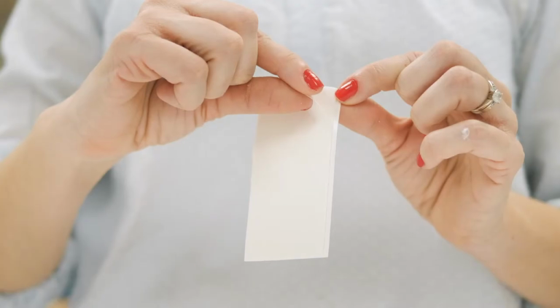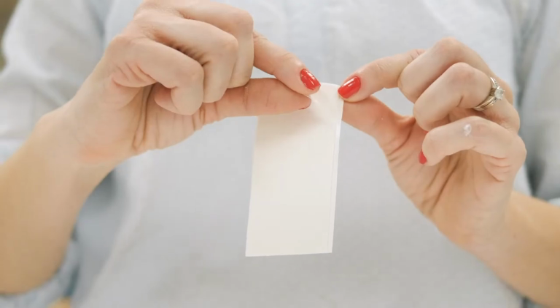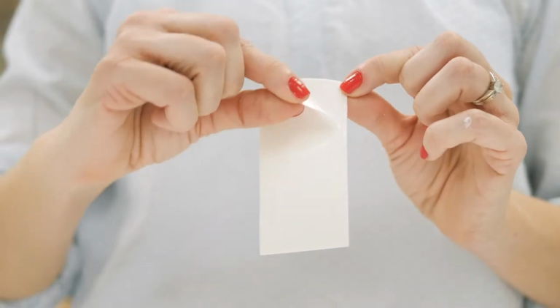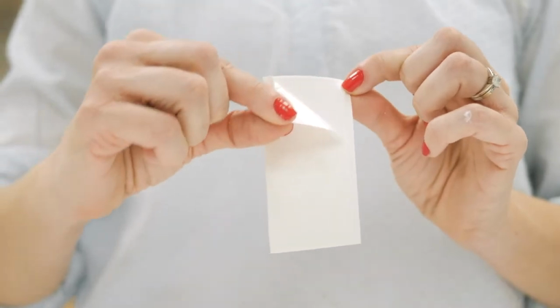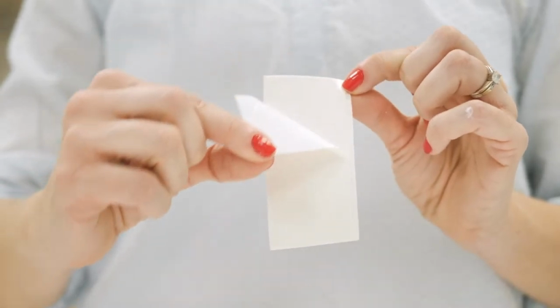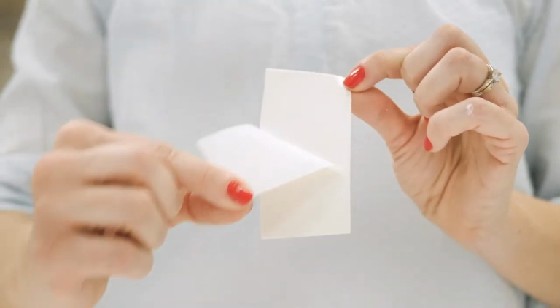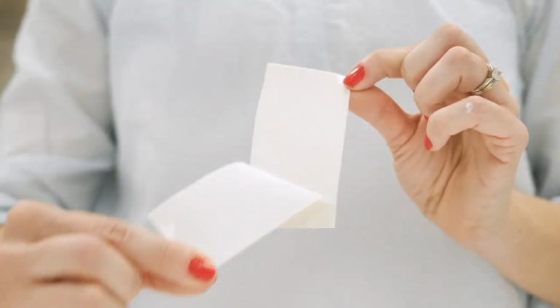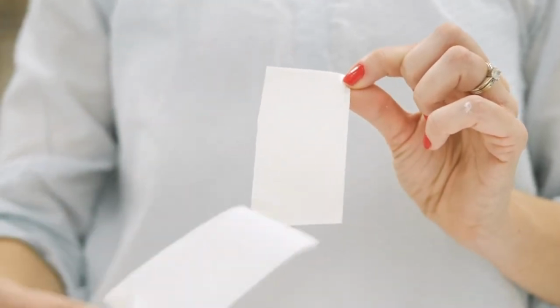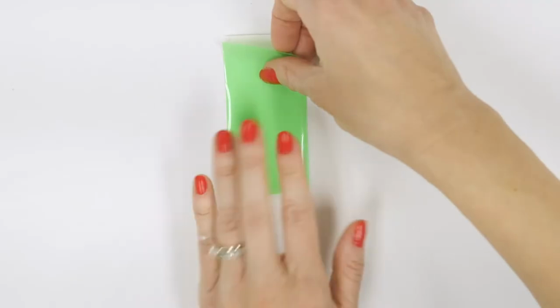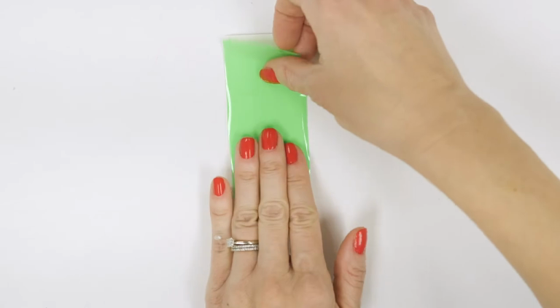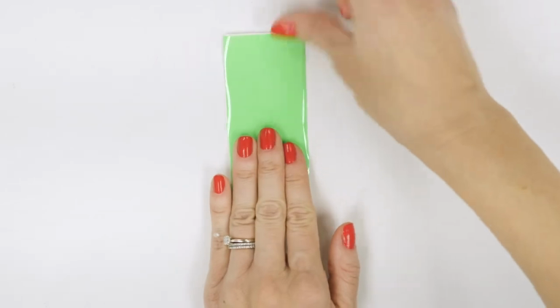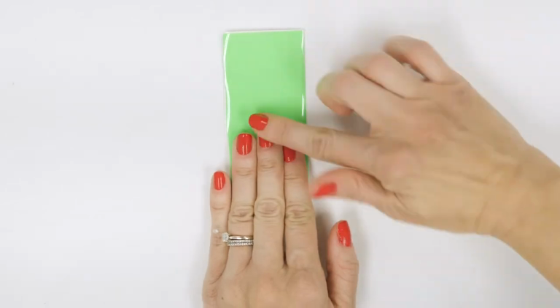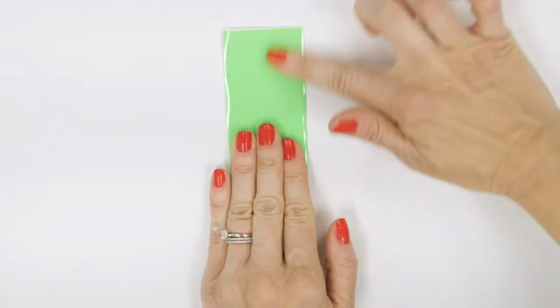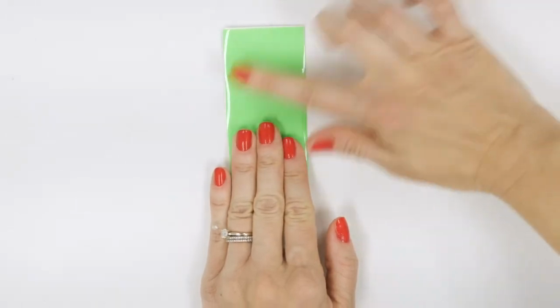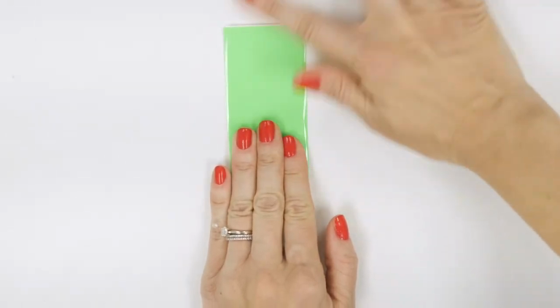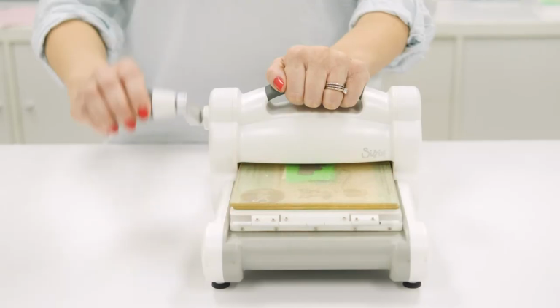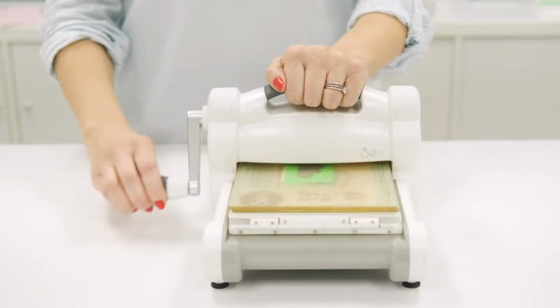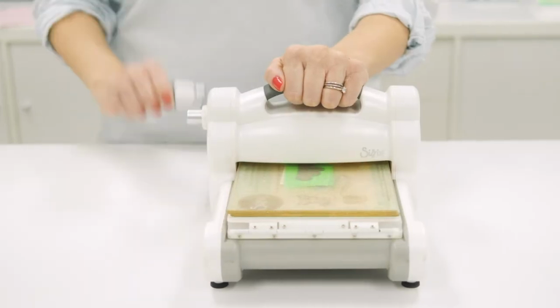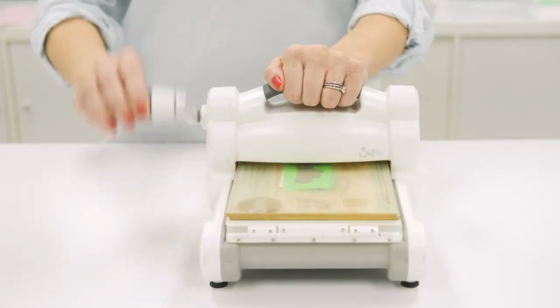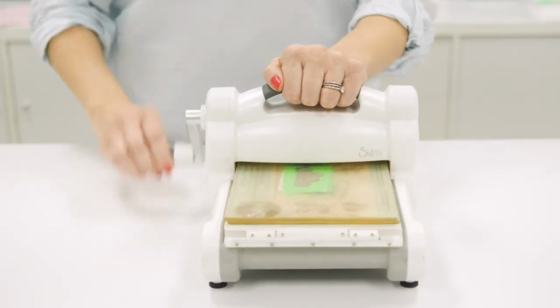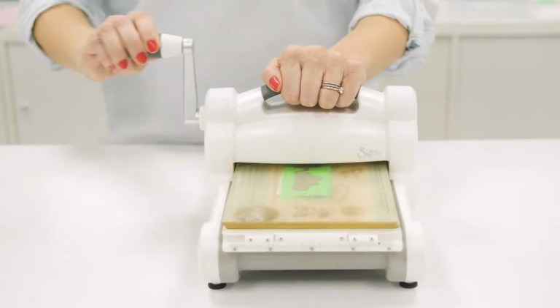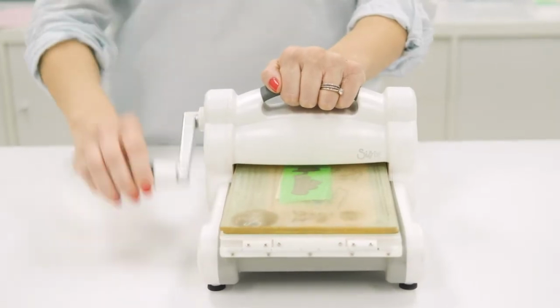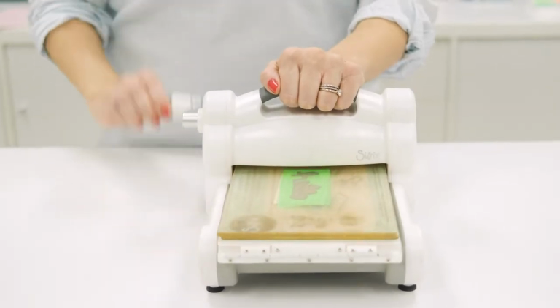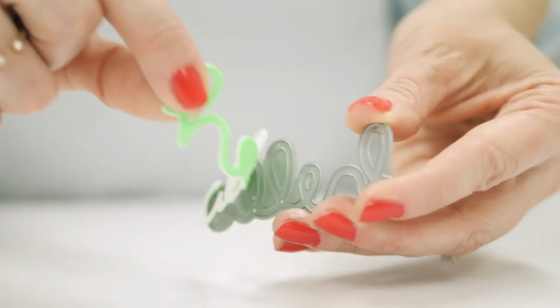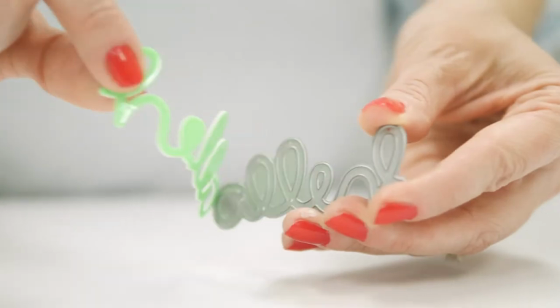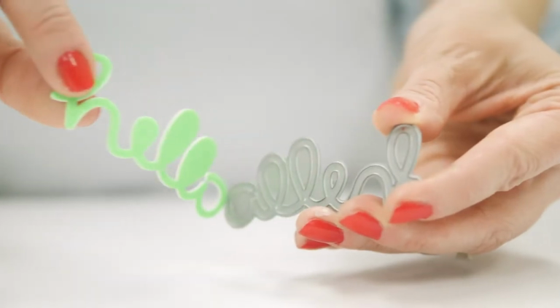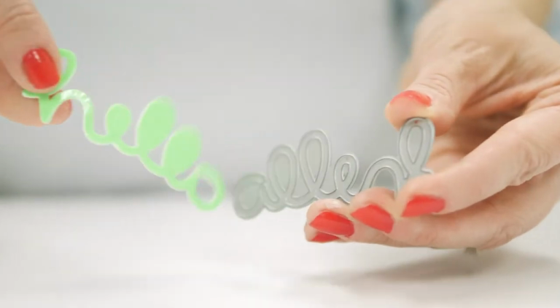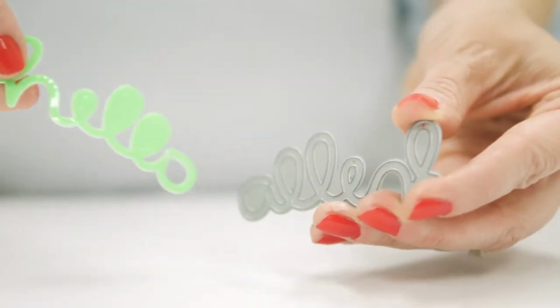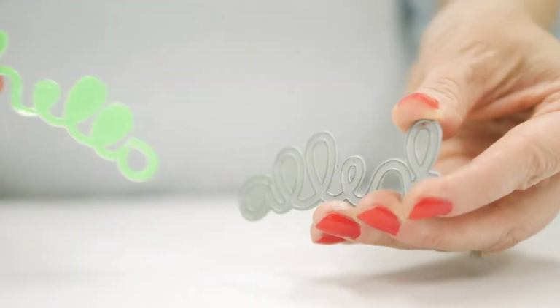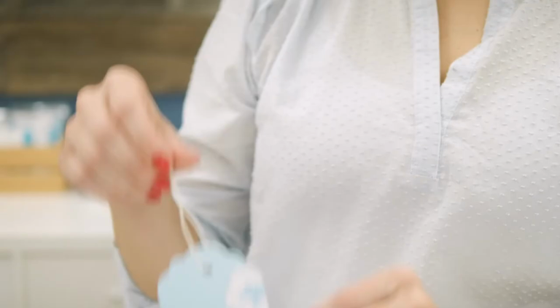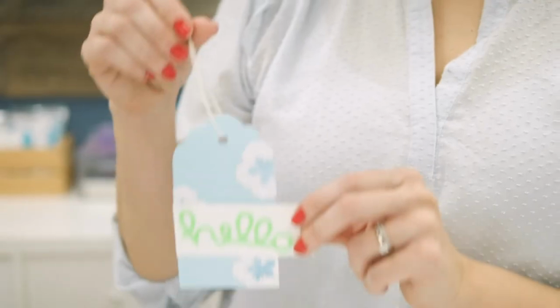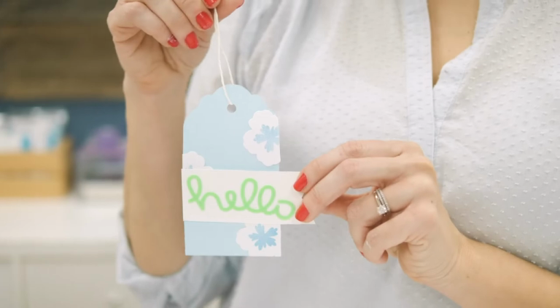Neon enamels may also be applied to Decofoil foam adhesive to create embellishments with a hard, candy, polish-like finish, like on this tag.